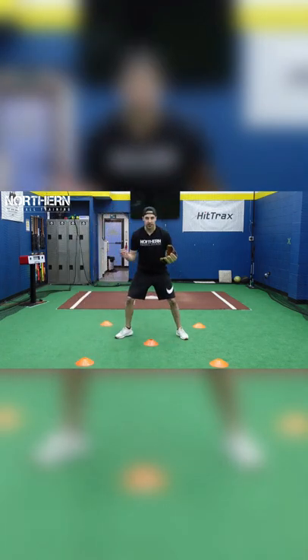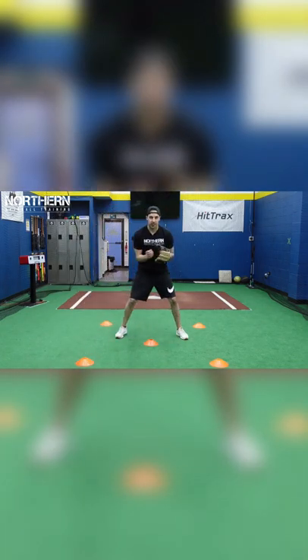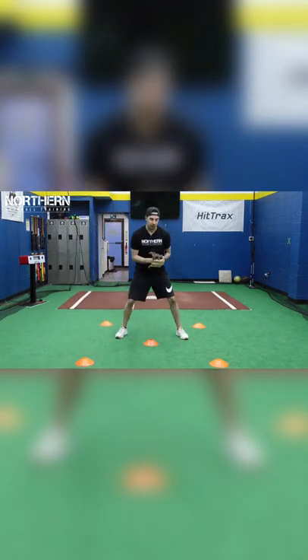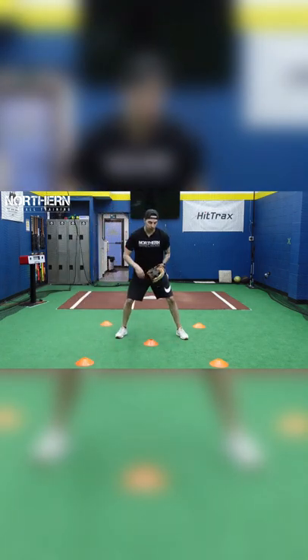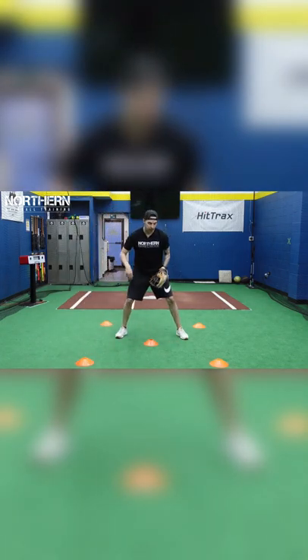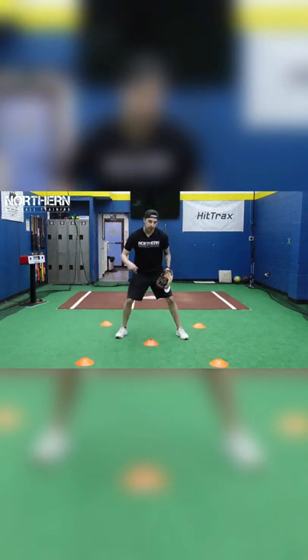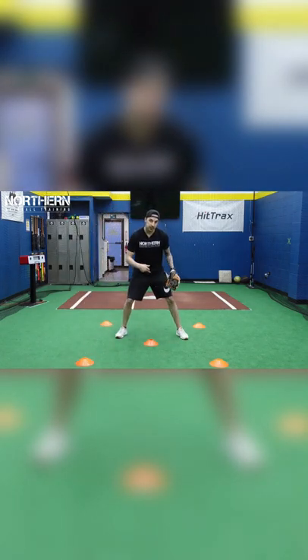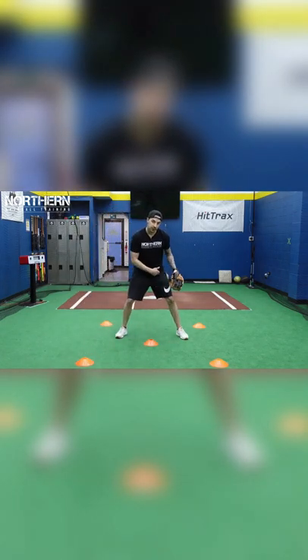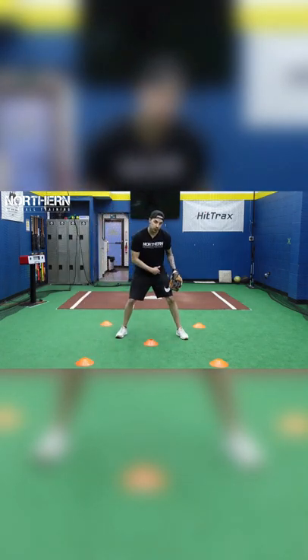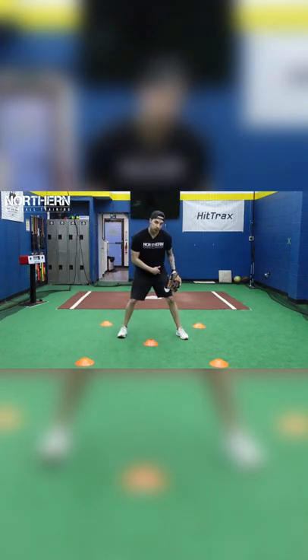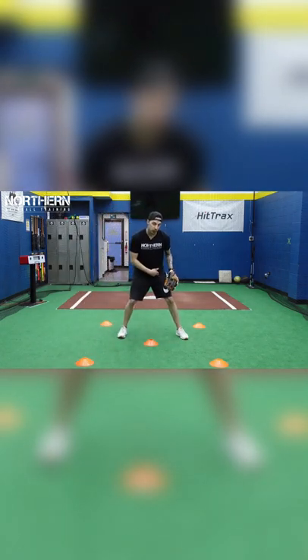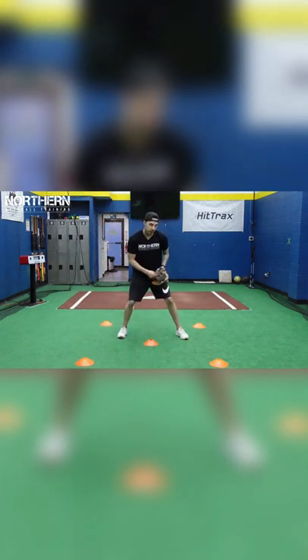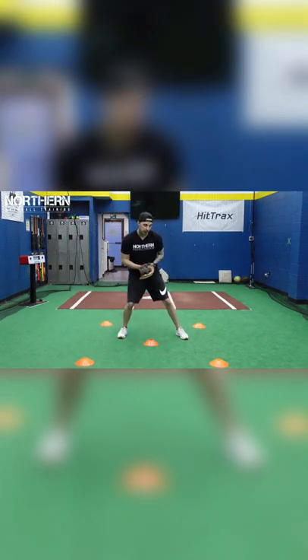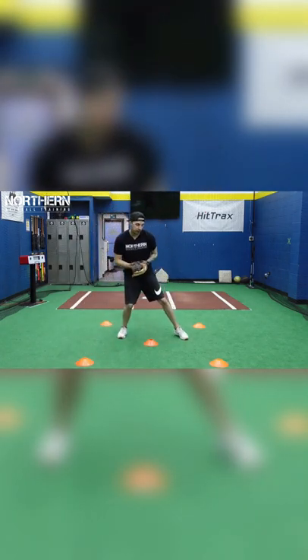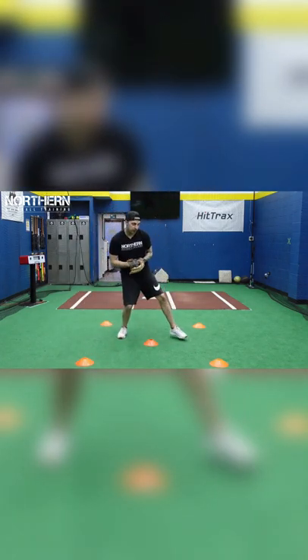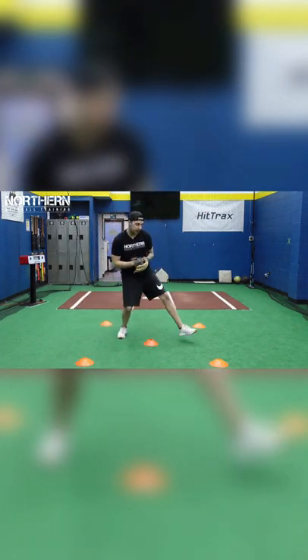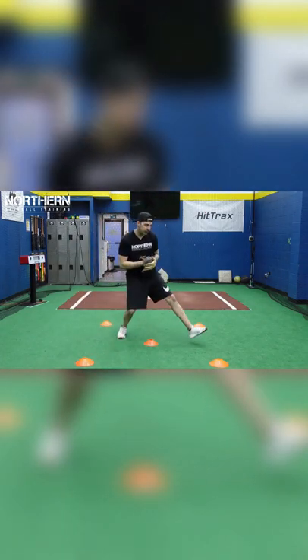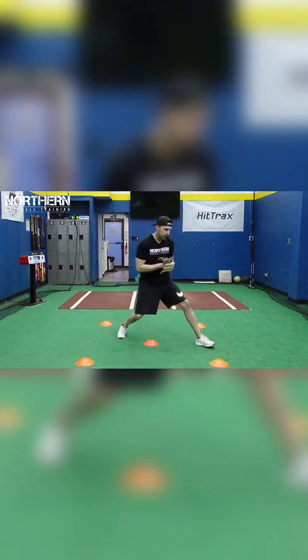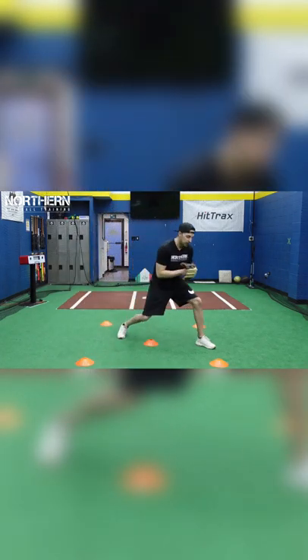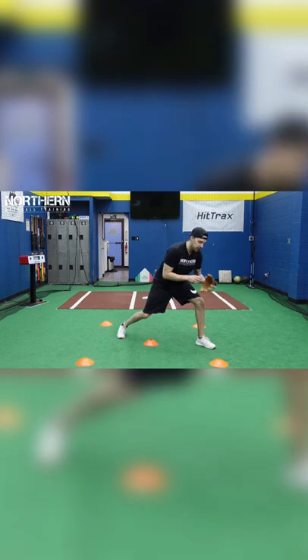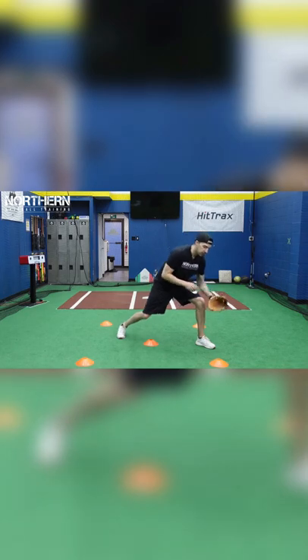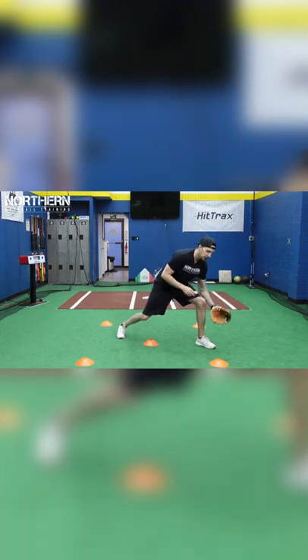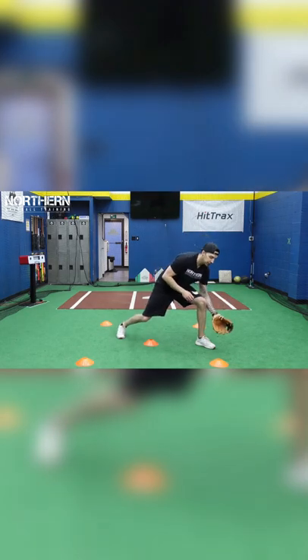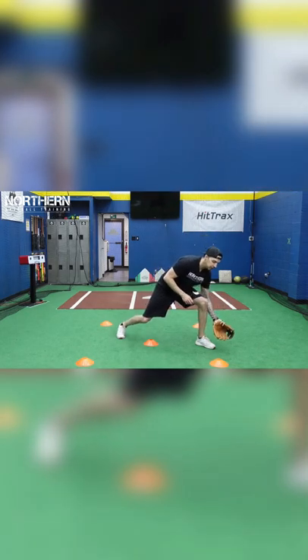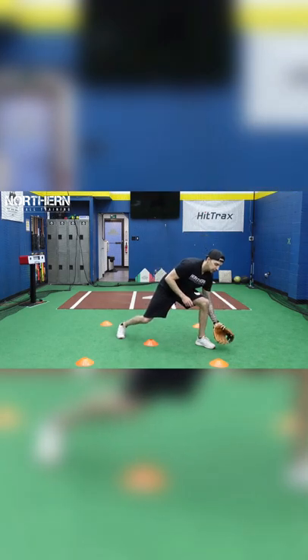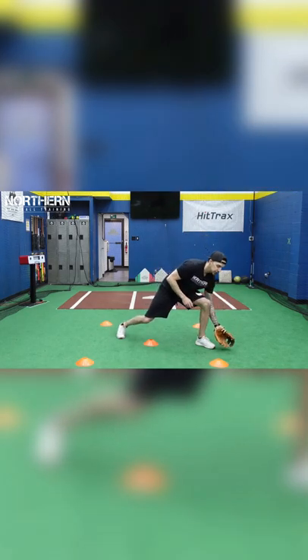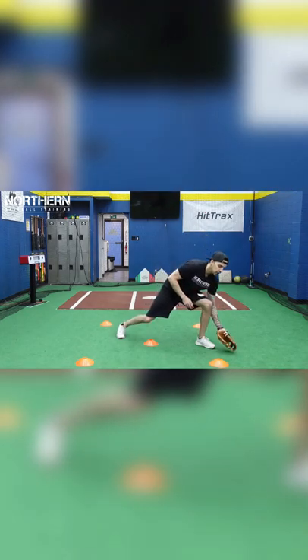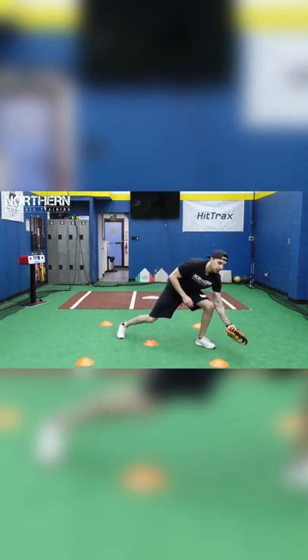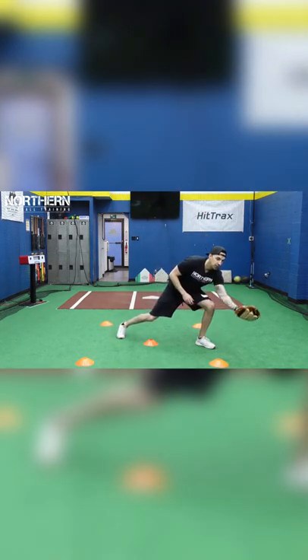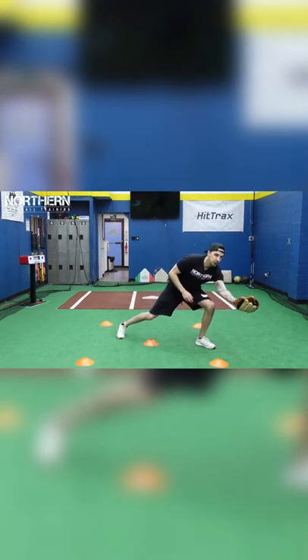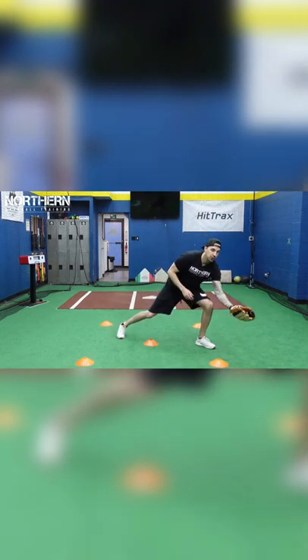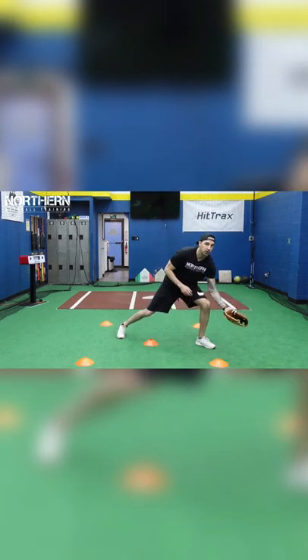Reset. Forehand — step towards the cone with your left foot, pick it up by your foot, short hop, come through the ball.